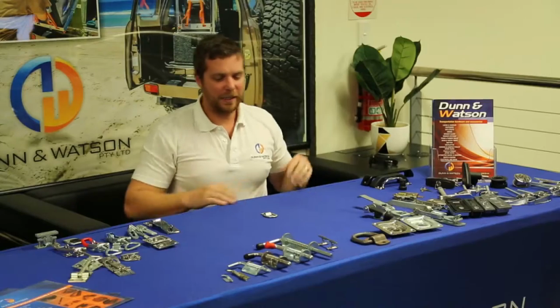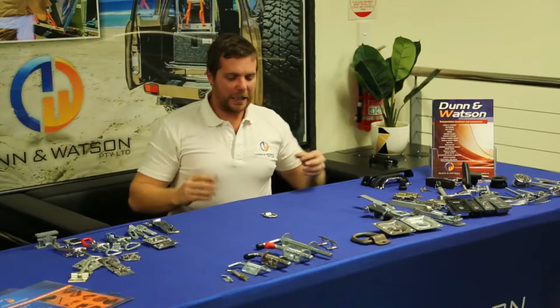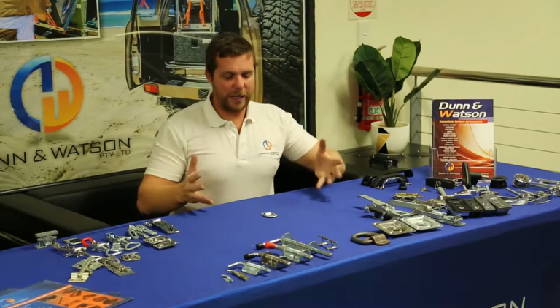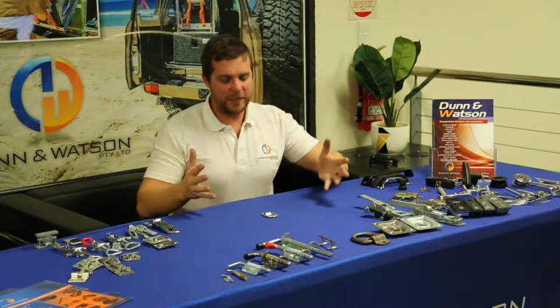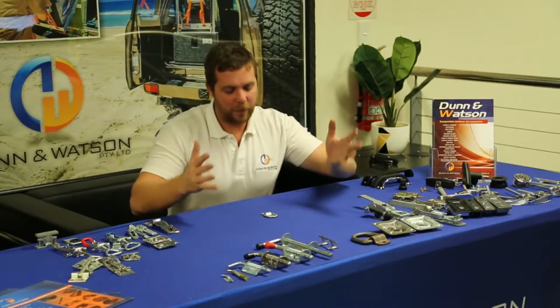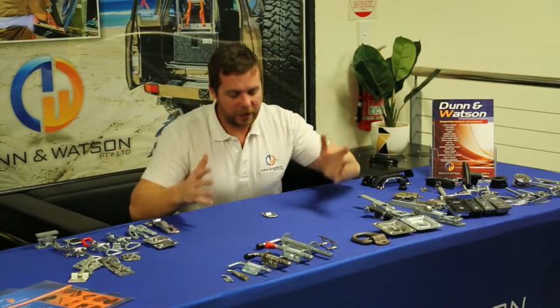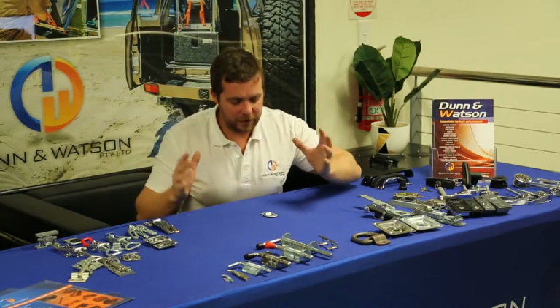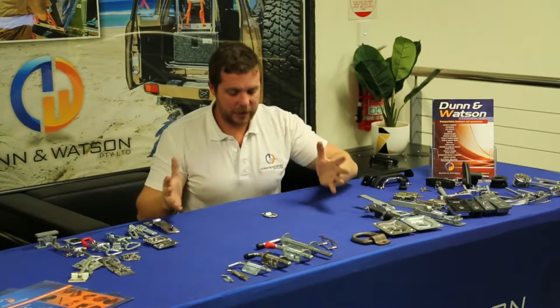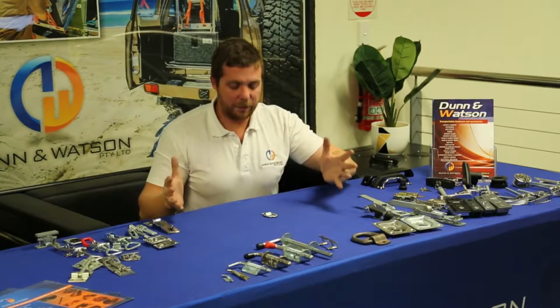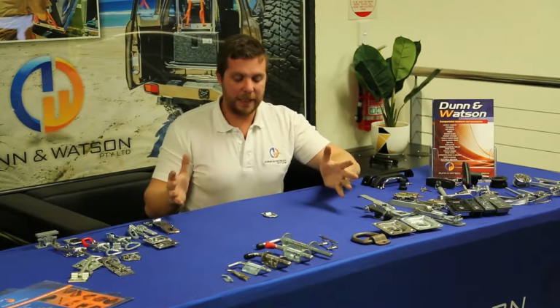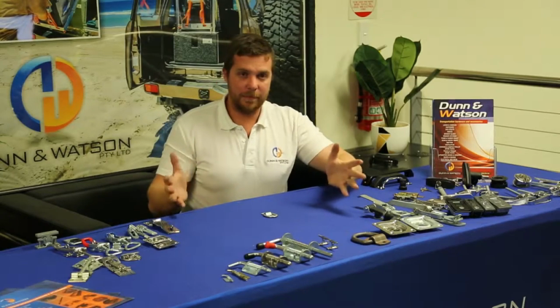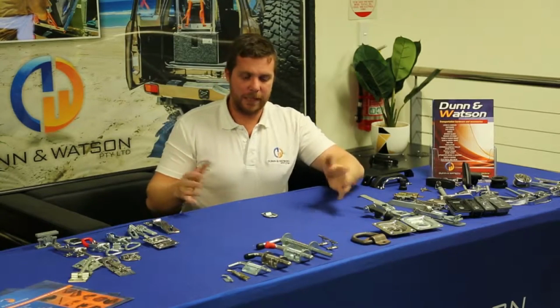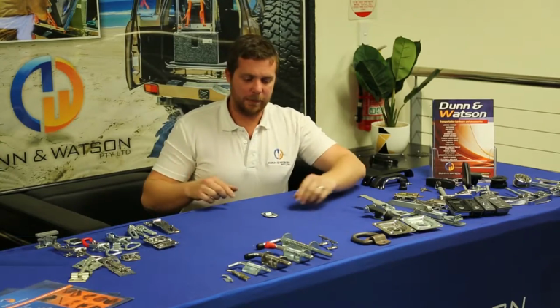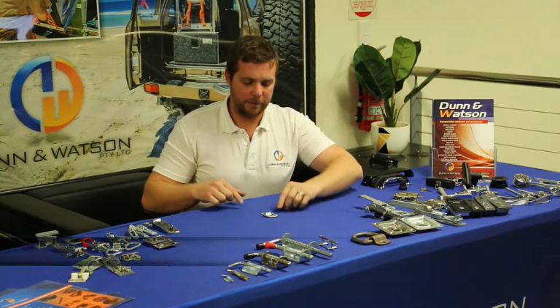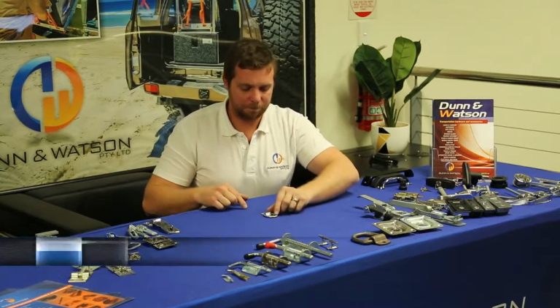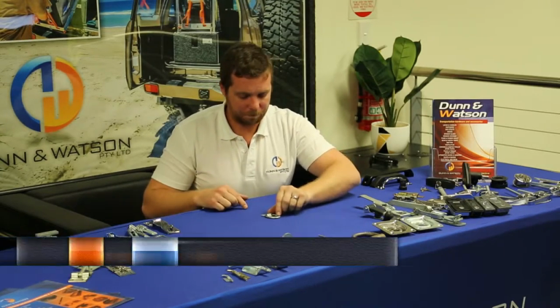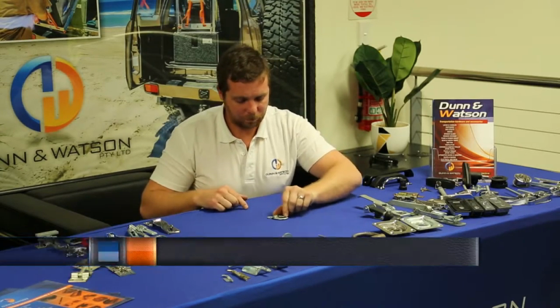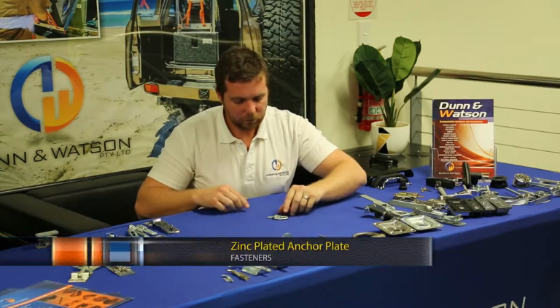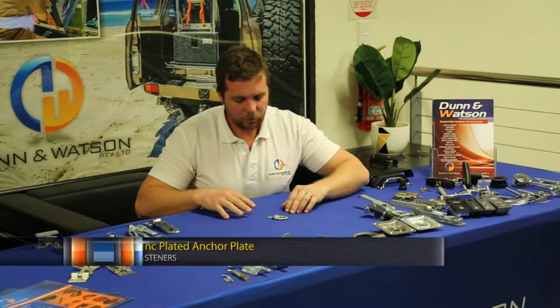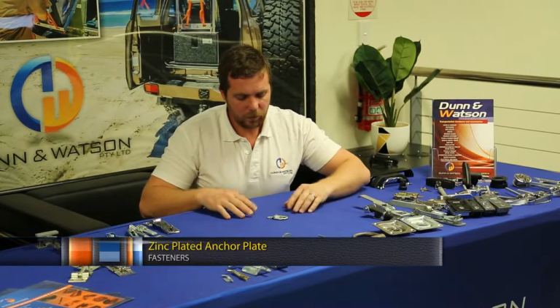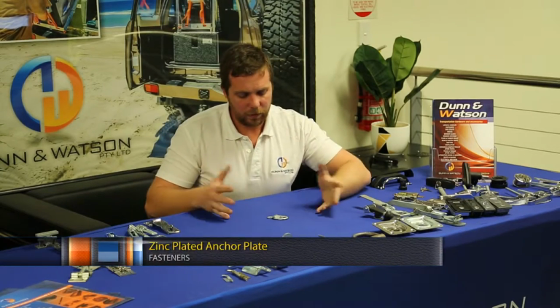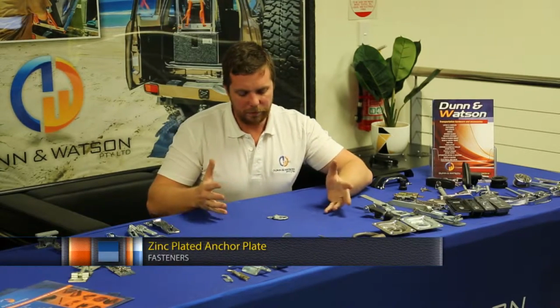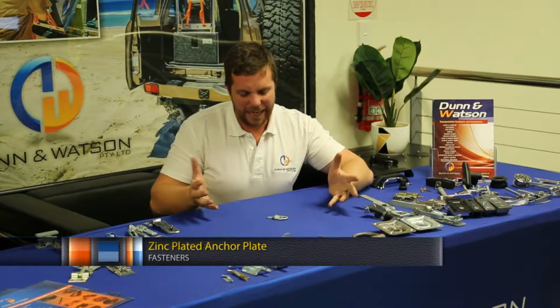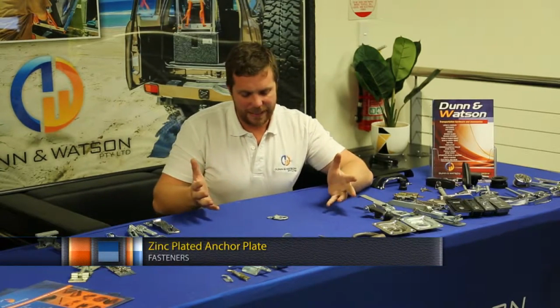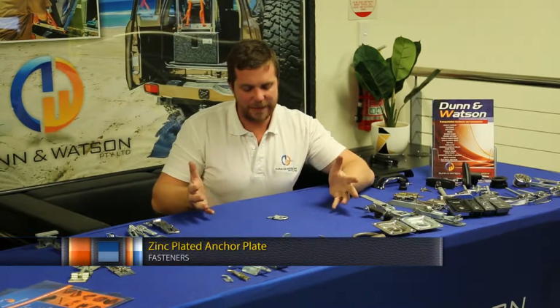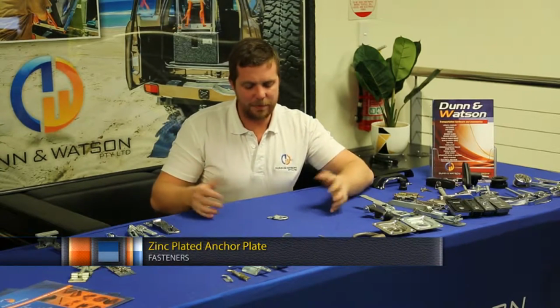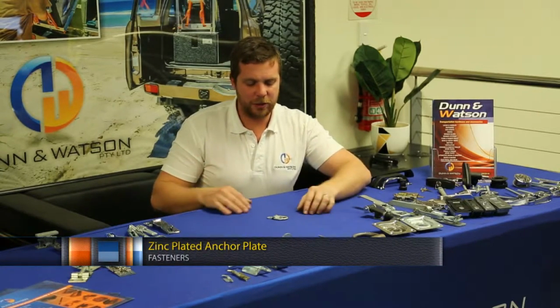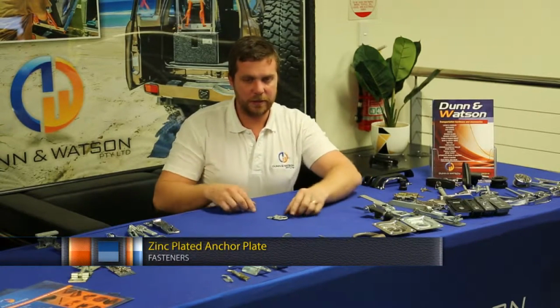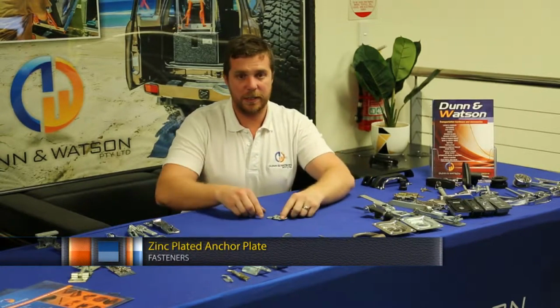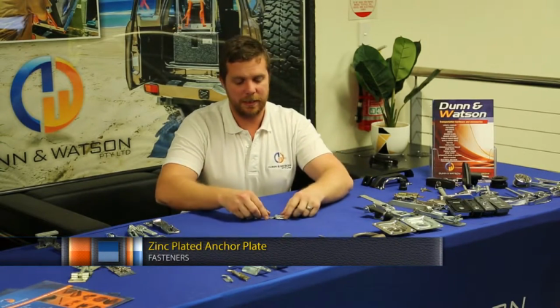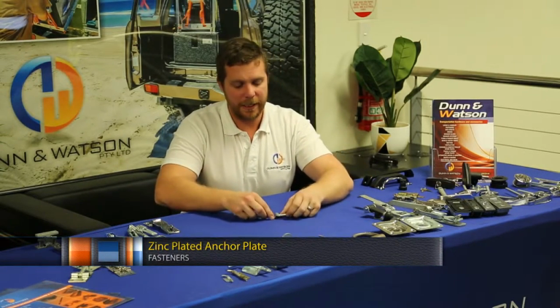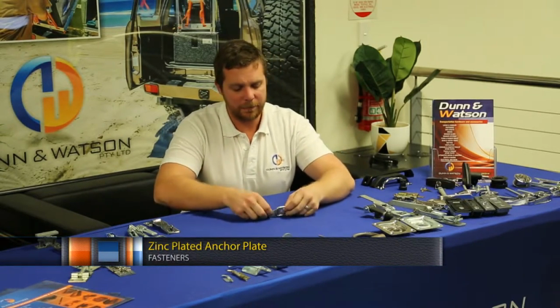Here we have the Dun & Watson Zinc Plated Anchor Plate. As the name suggests, it's zinc plated.